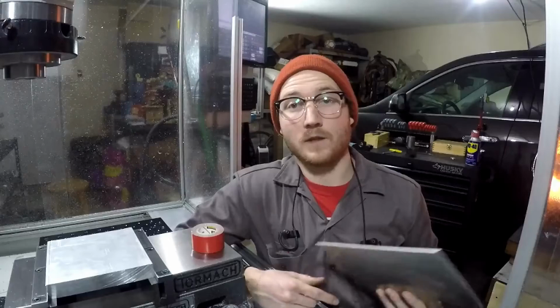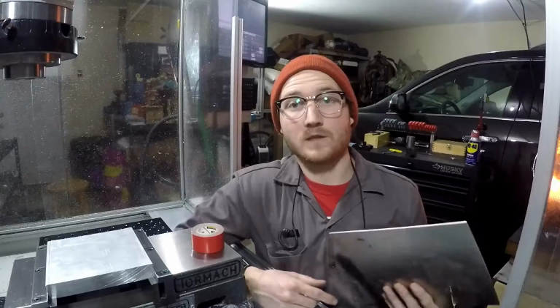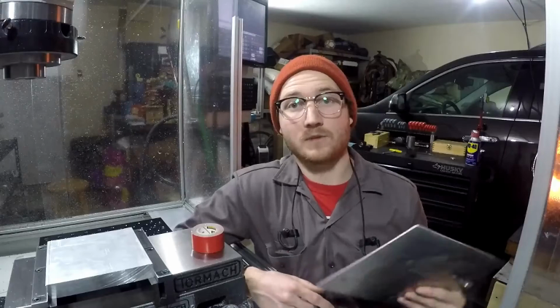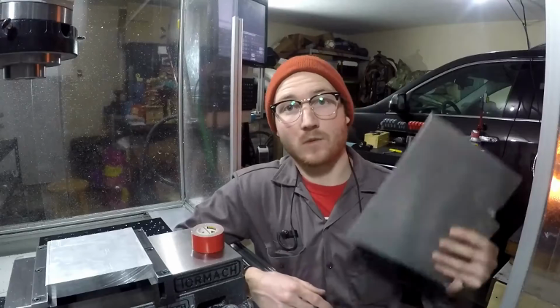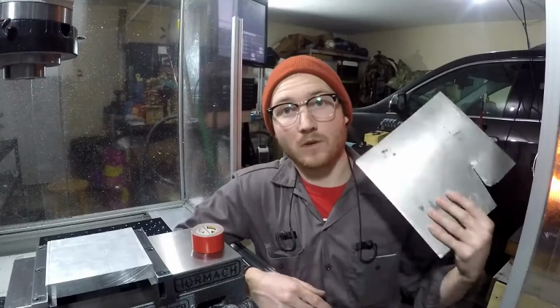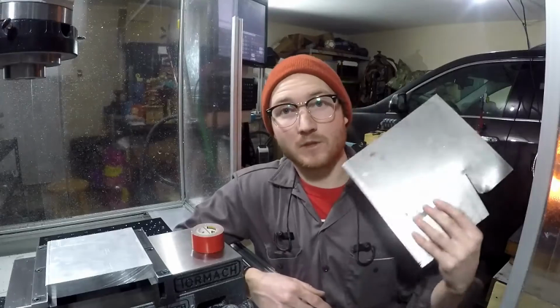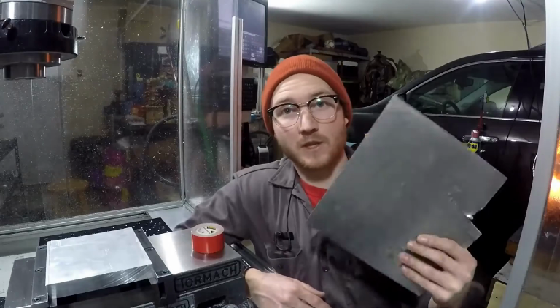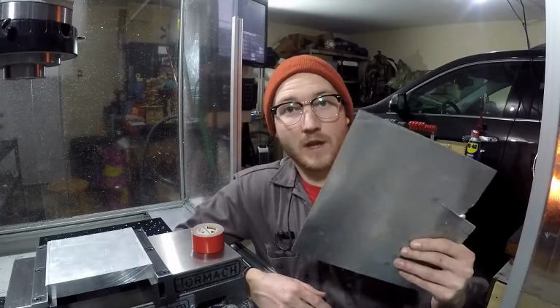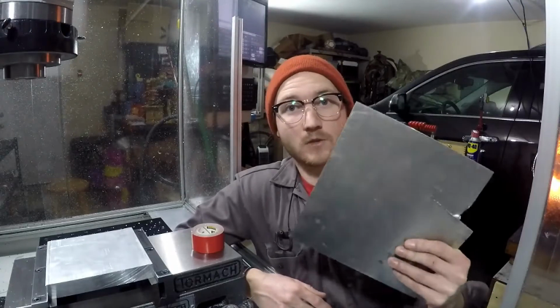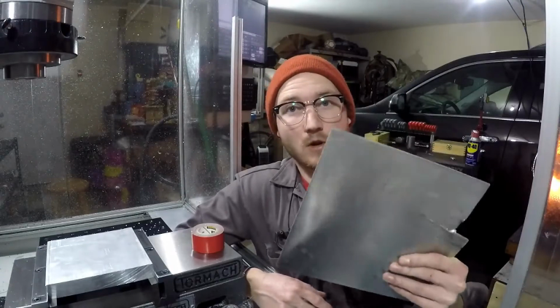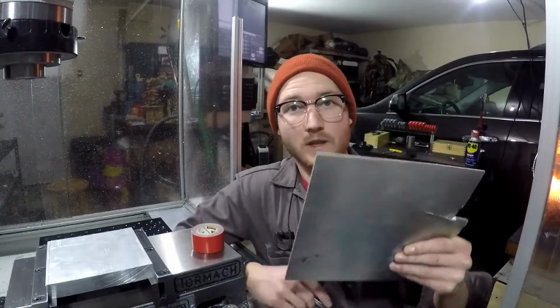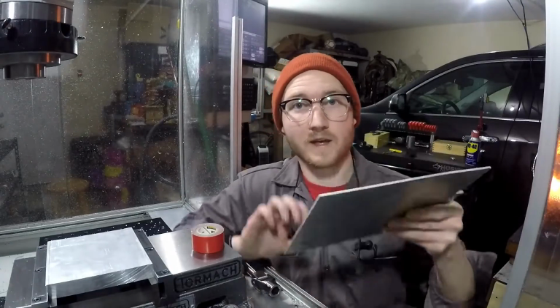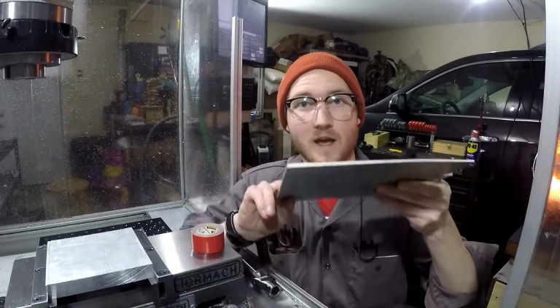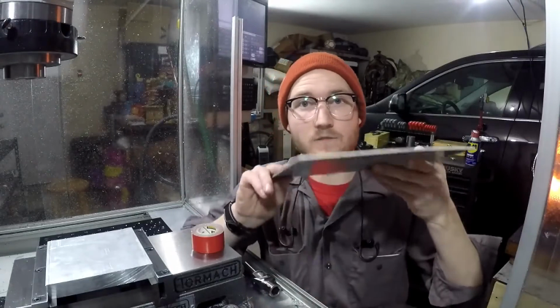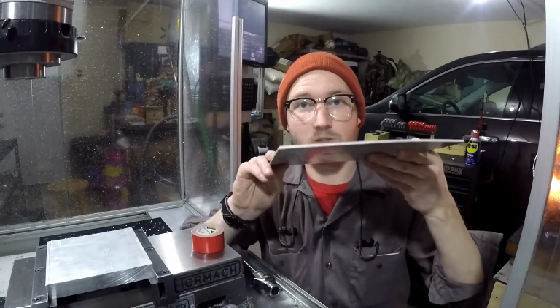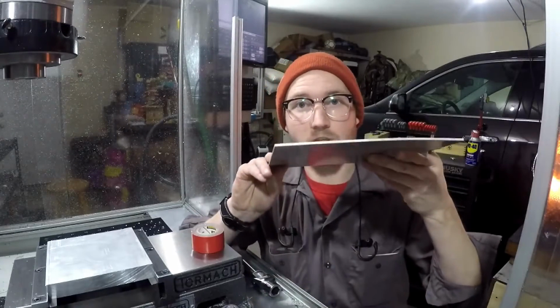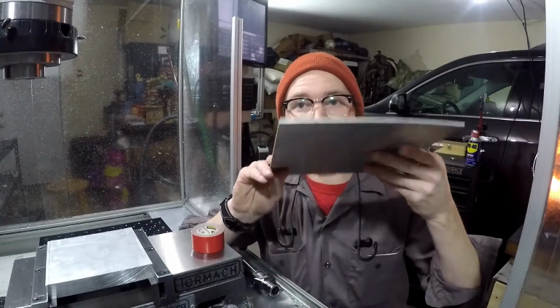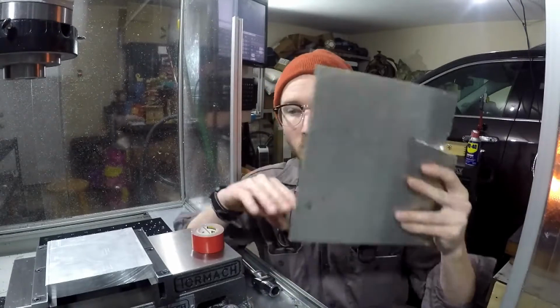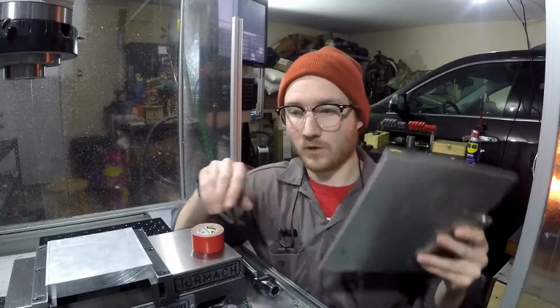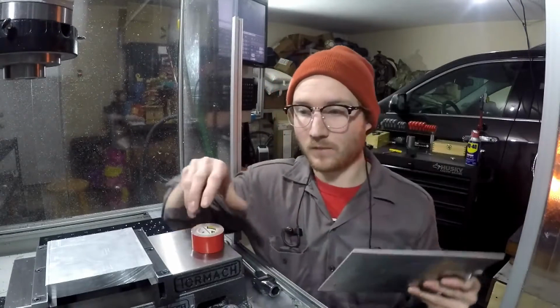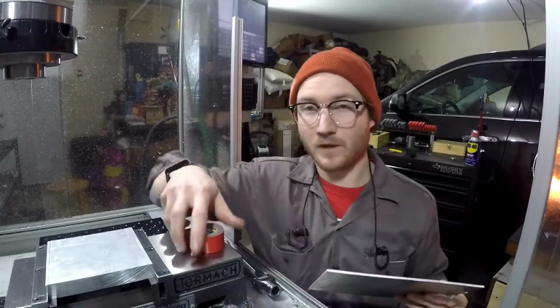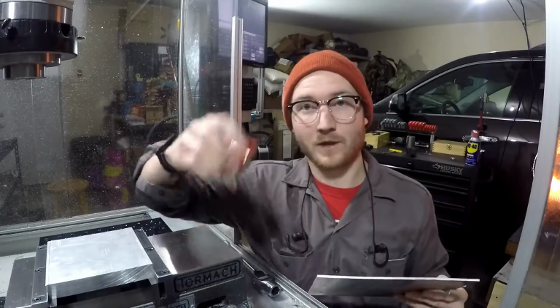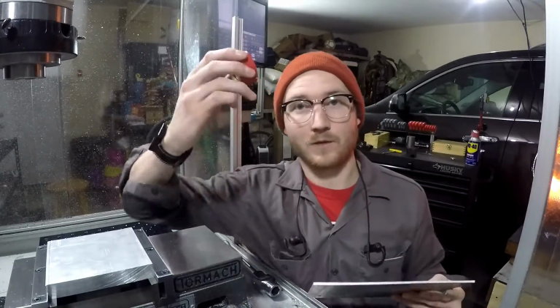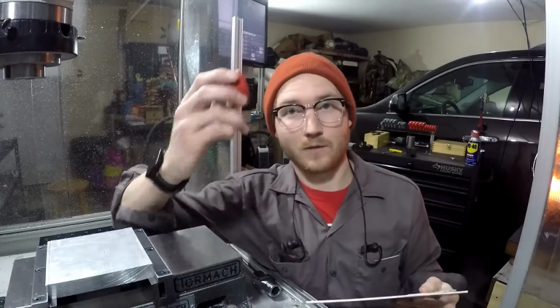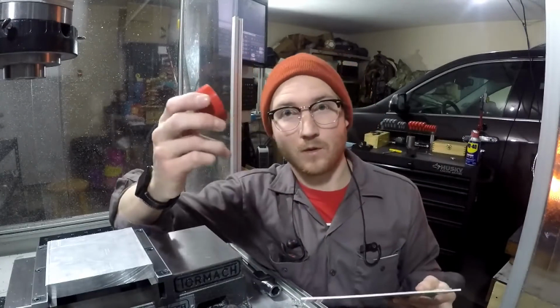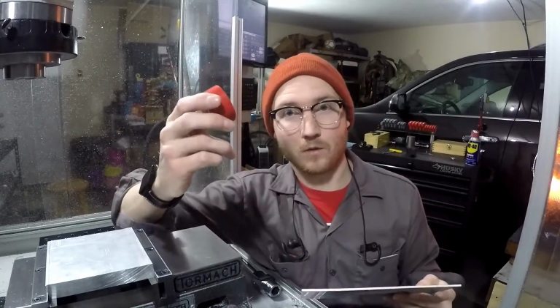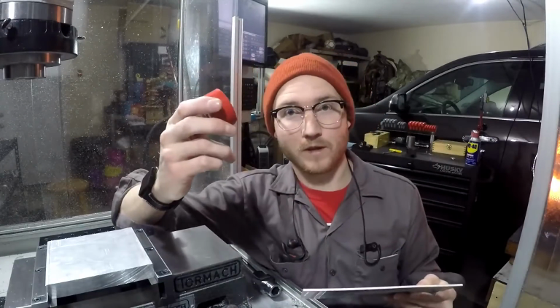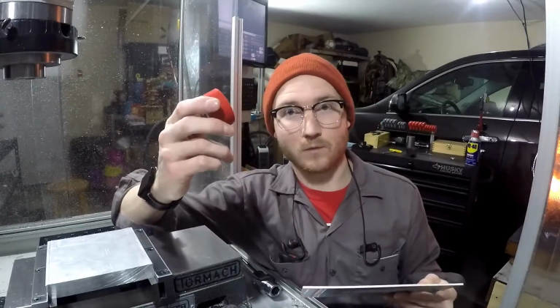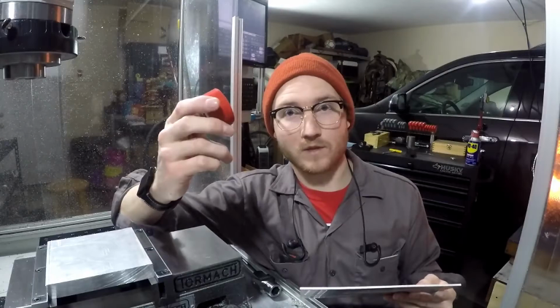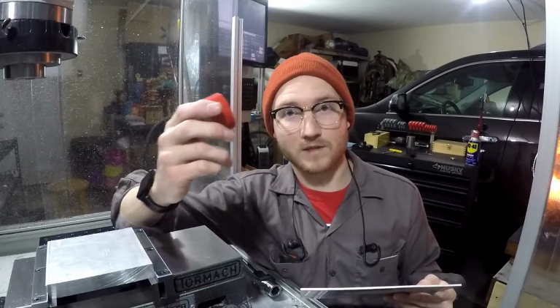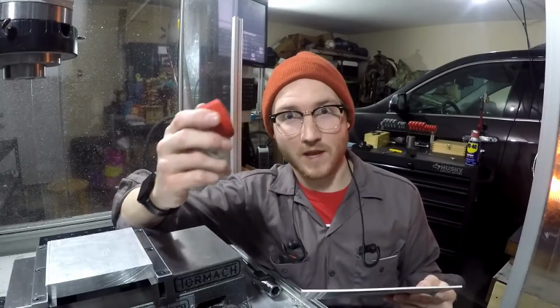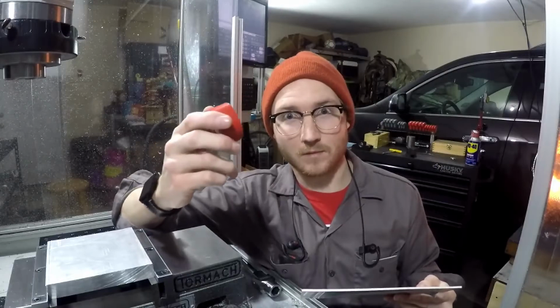In this episode, we're going to machine a dog tag out of this sheet aluminum holding it with this tape.